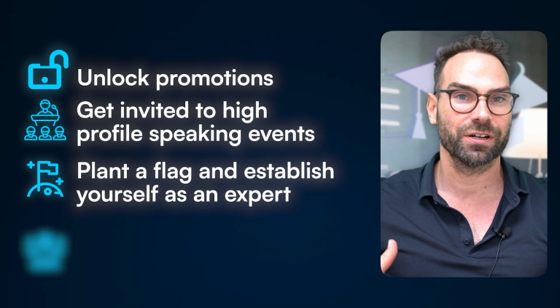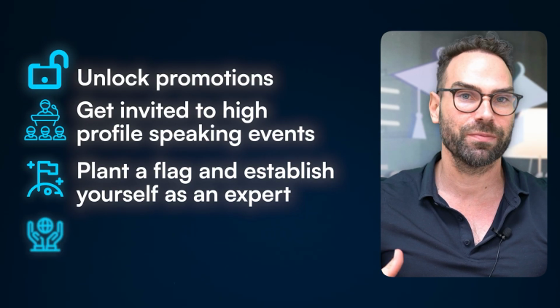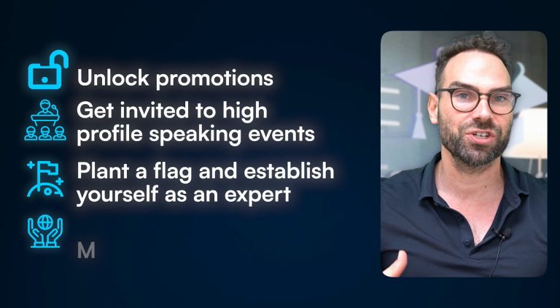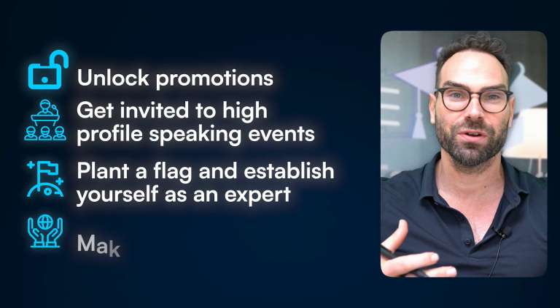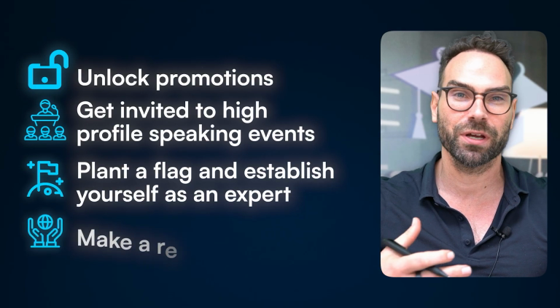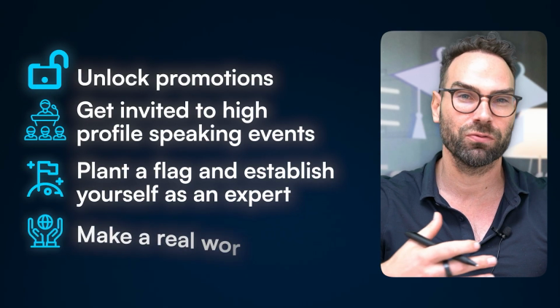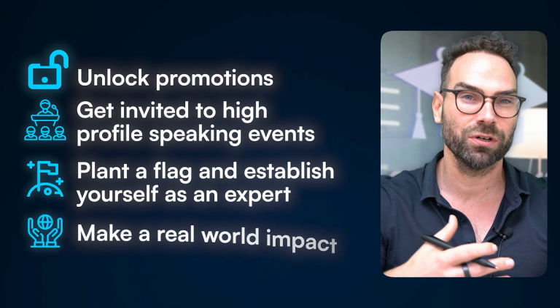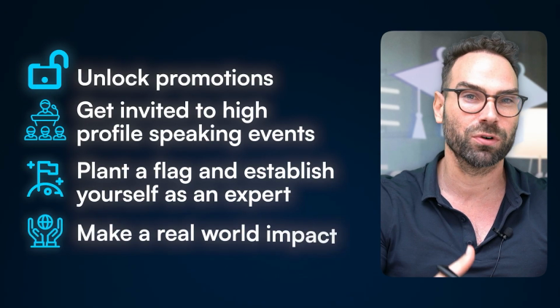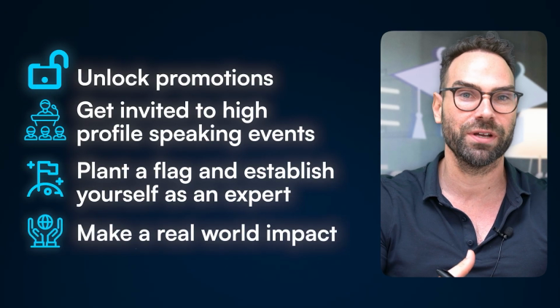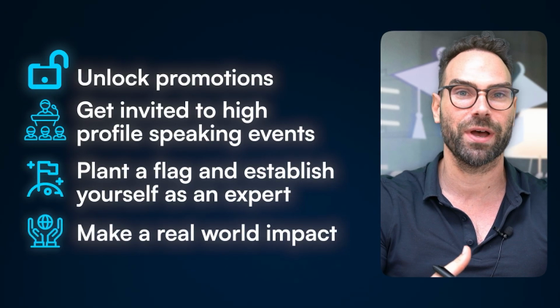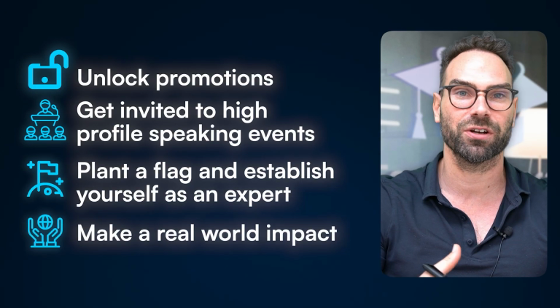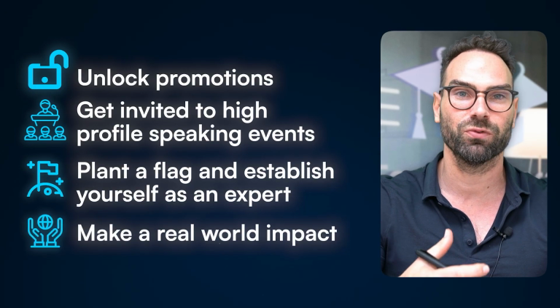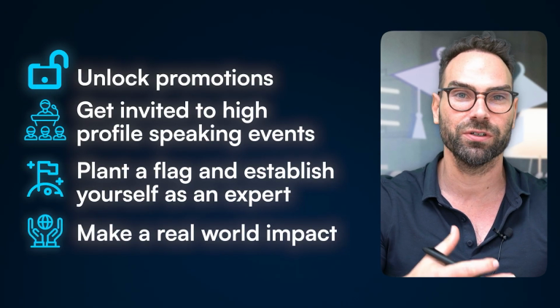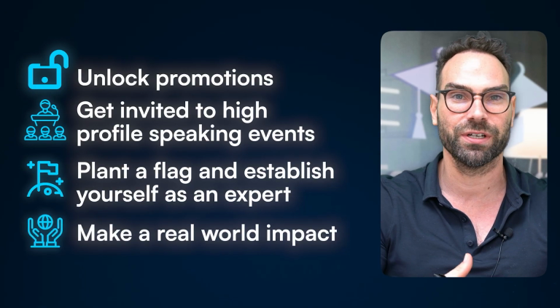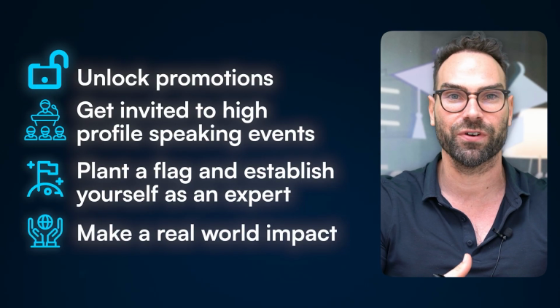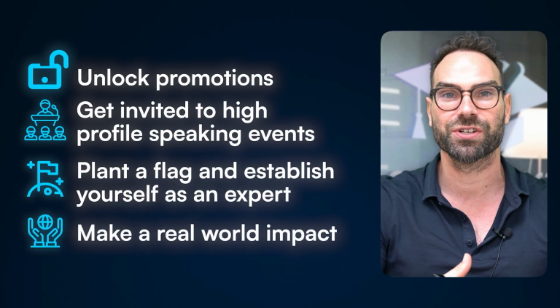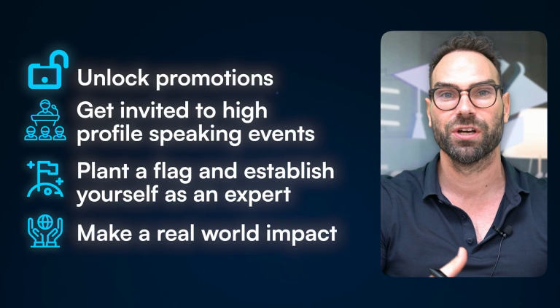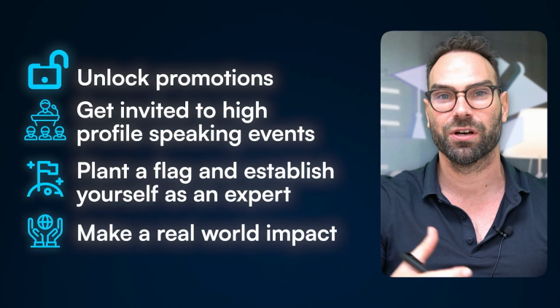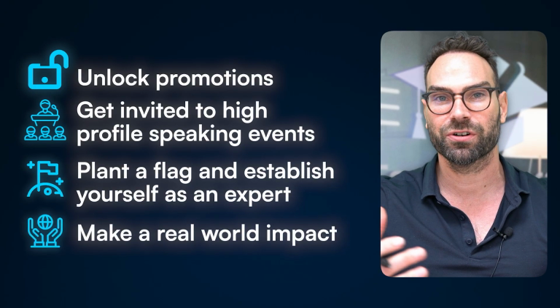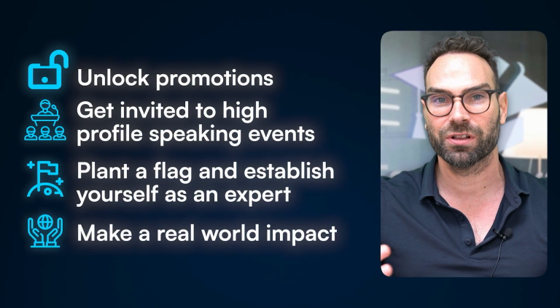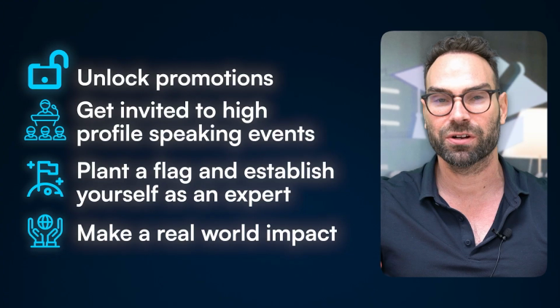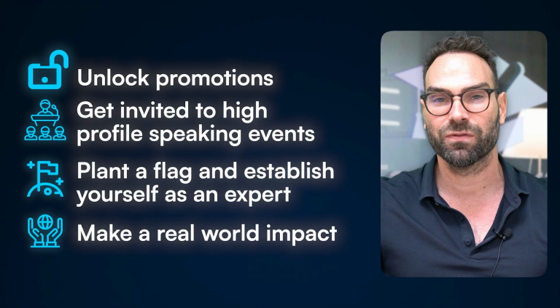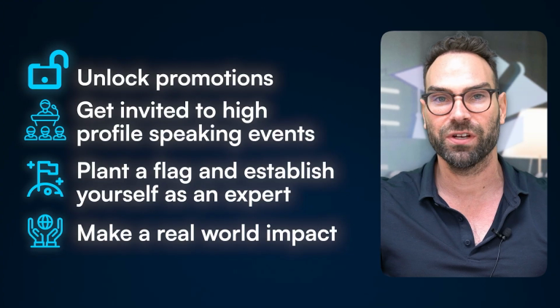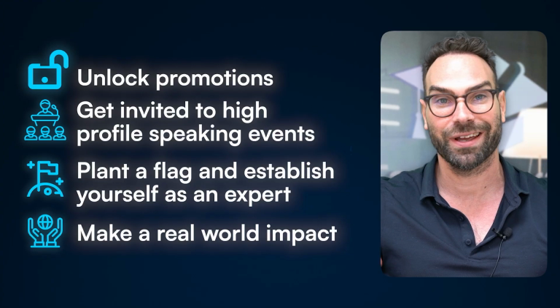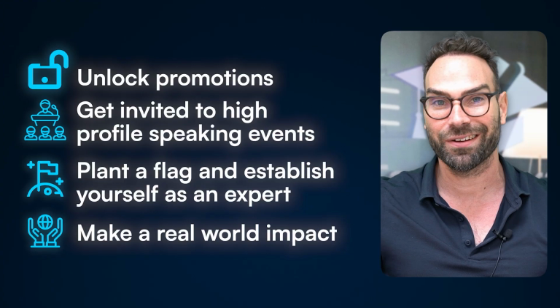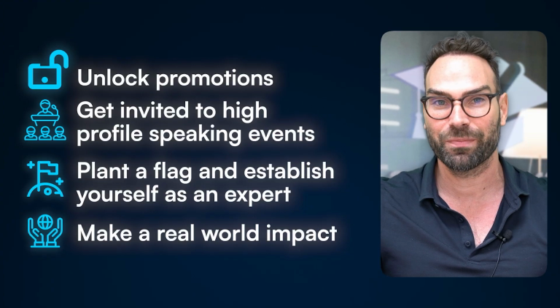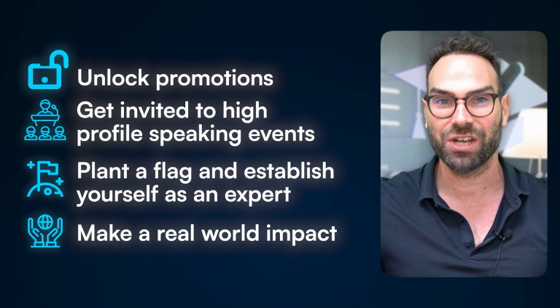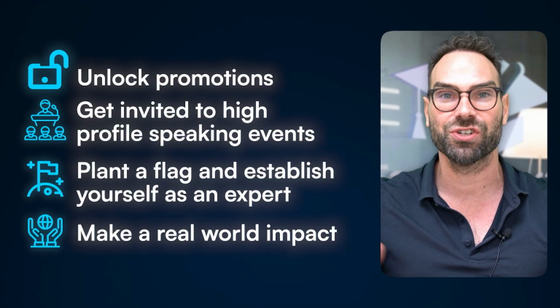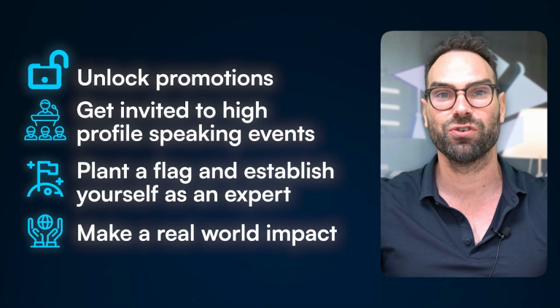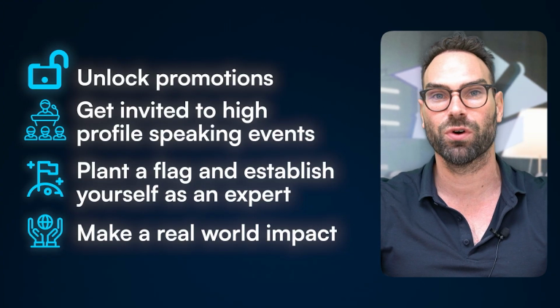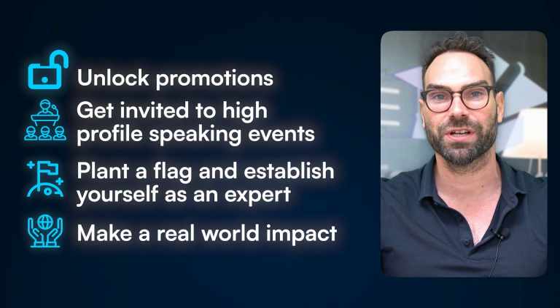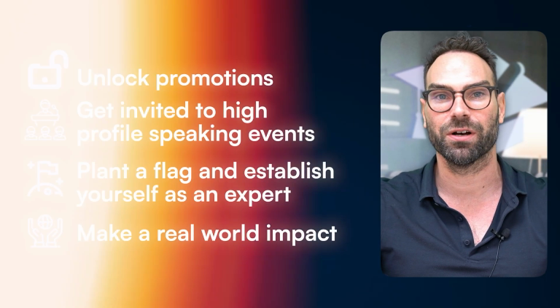It can unlock promotions. It can get you invited to high-profile speaking events. It can plant a flag and establish yourself as a world-leading expert in an area. And you can make a real-world impact, a real difference in your clinical field and on the patients you want to help.